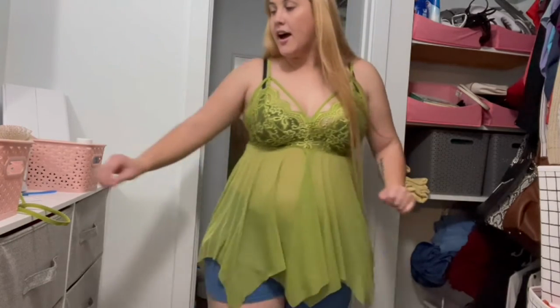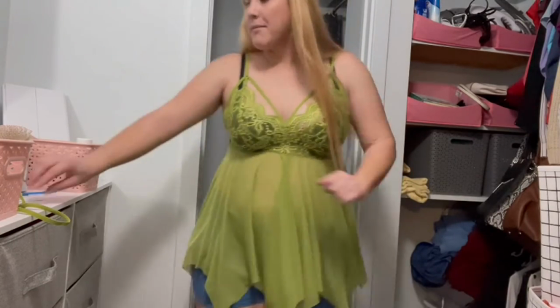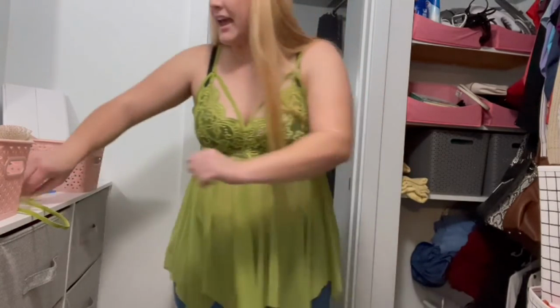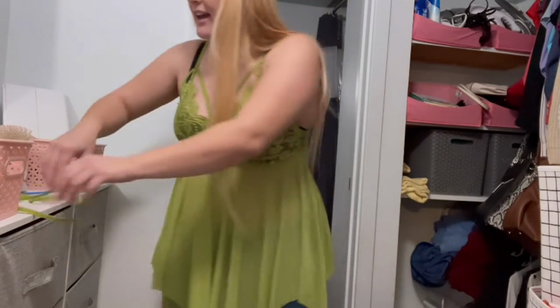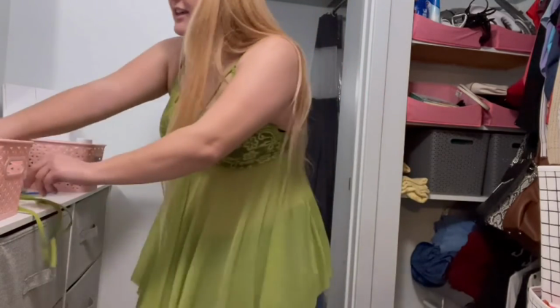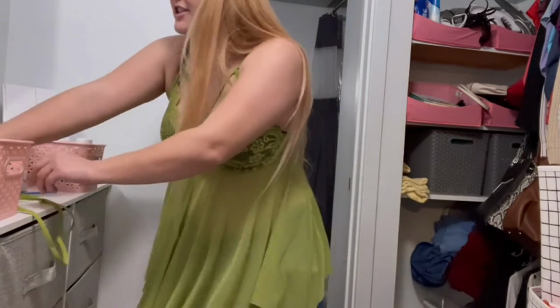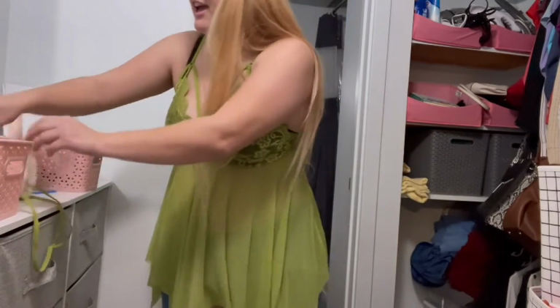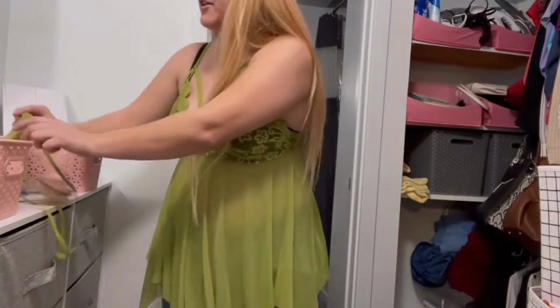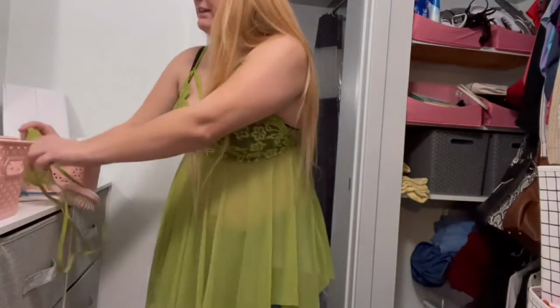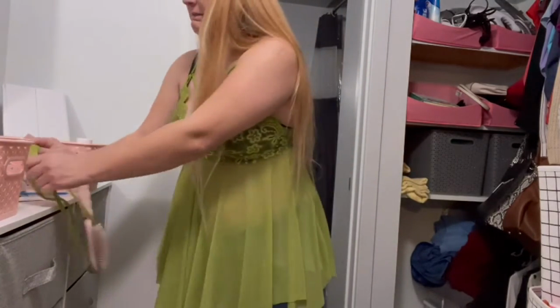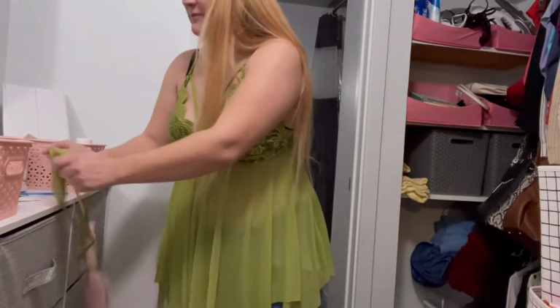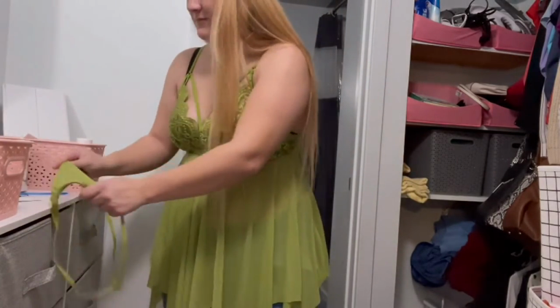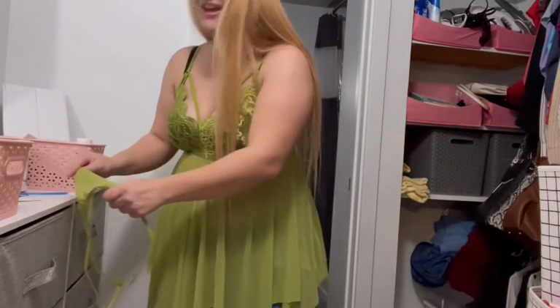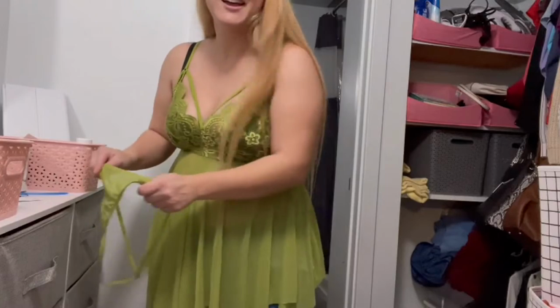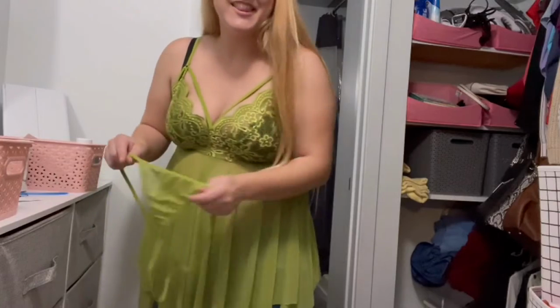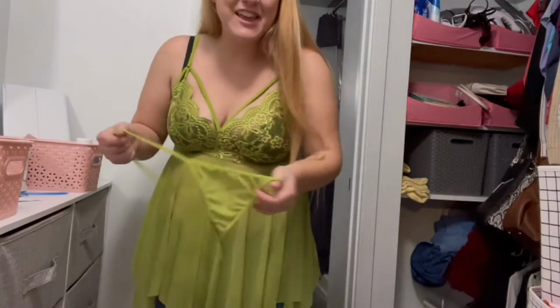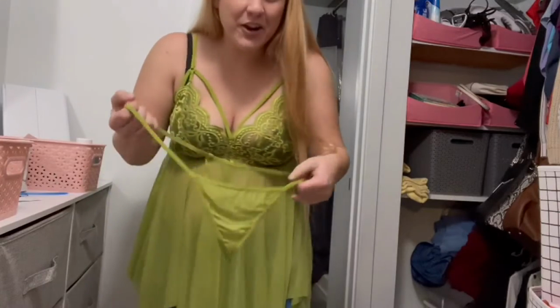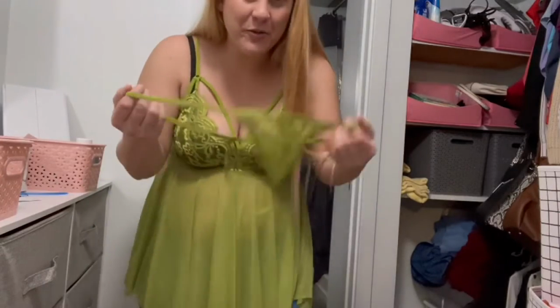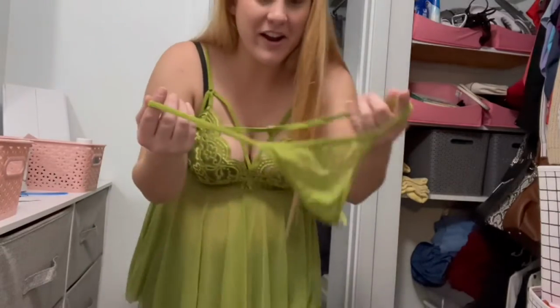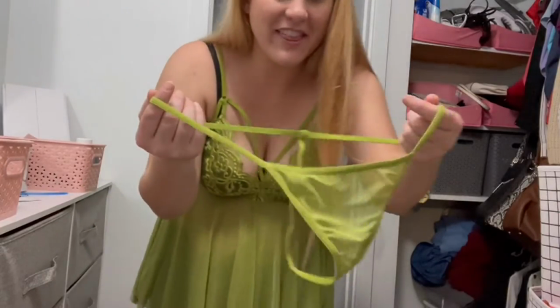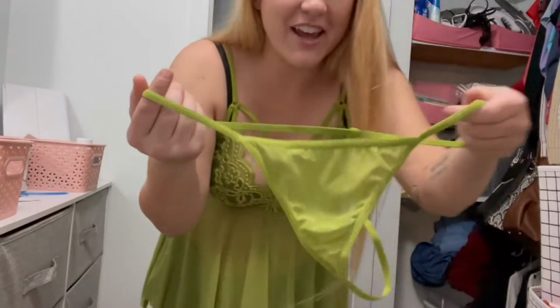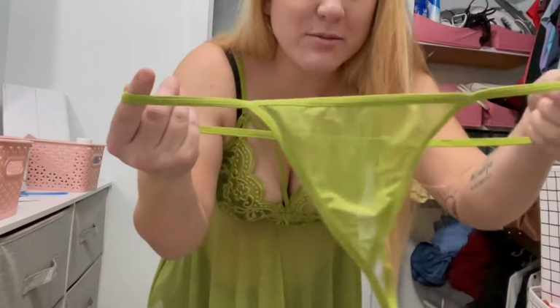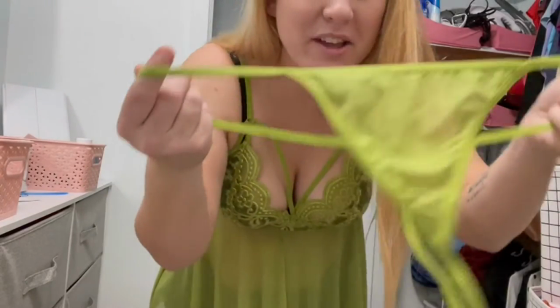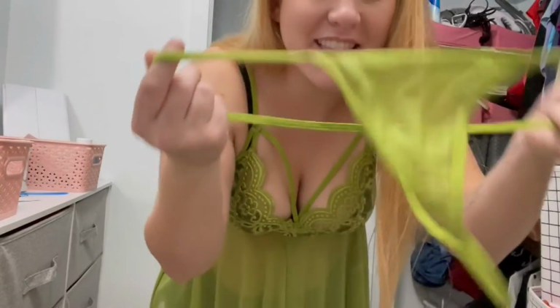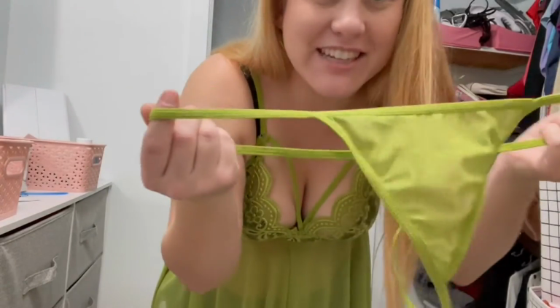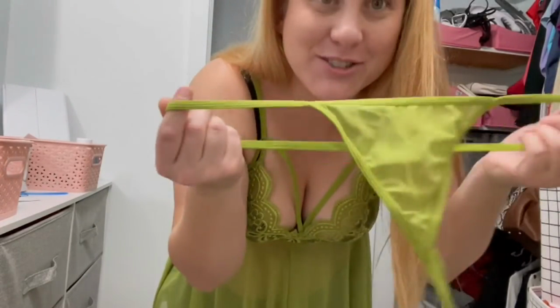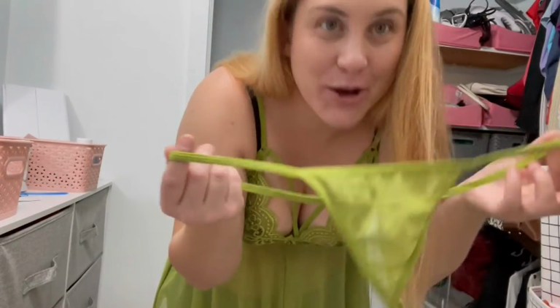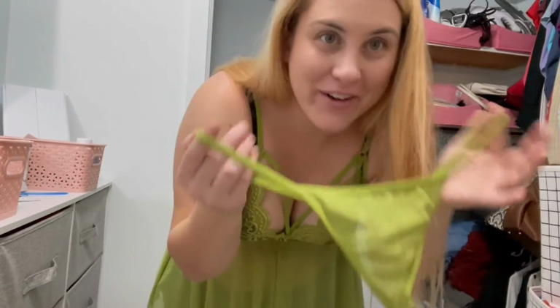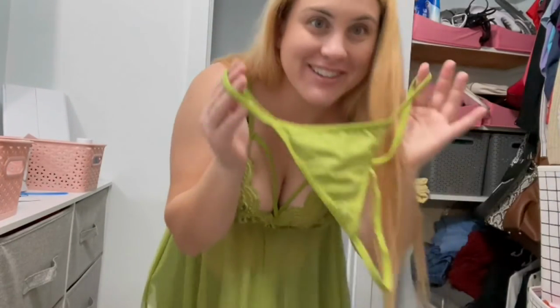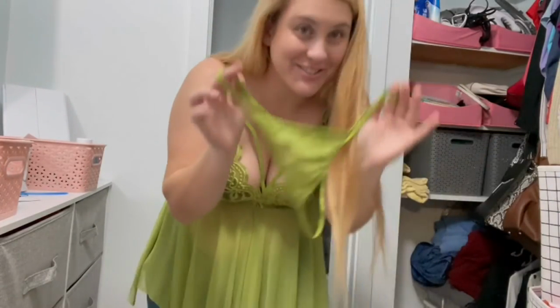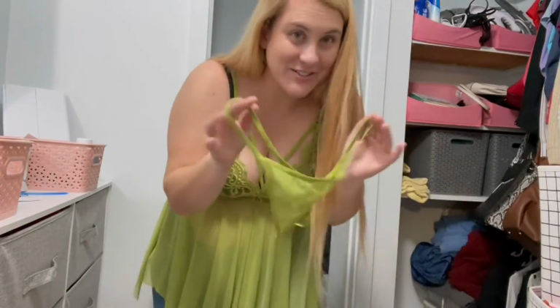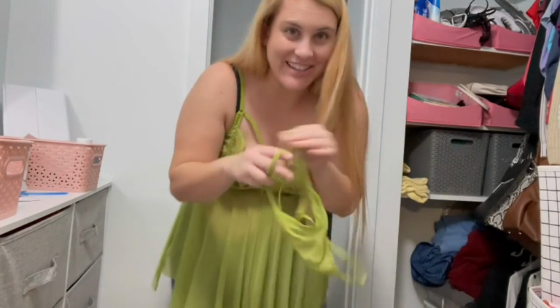Check out the underwear that it comes with — this is so, so sexy.